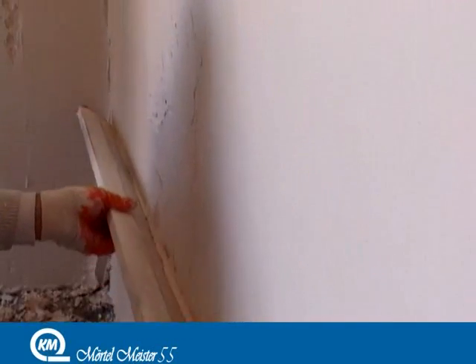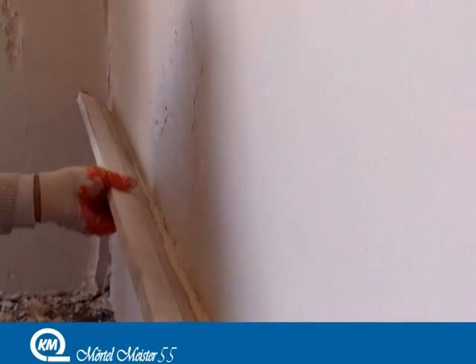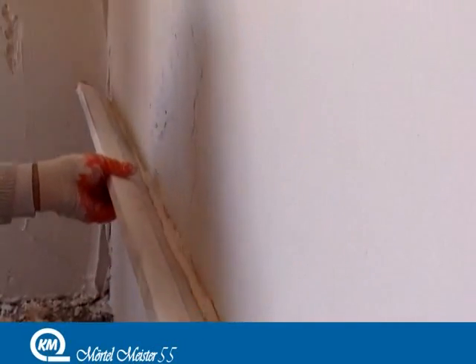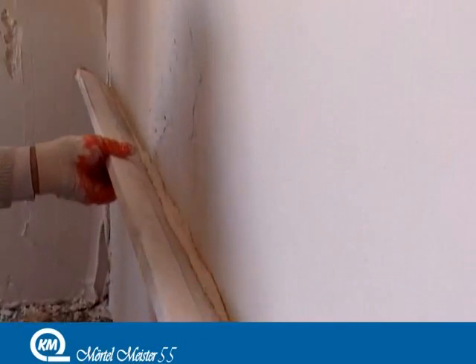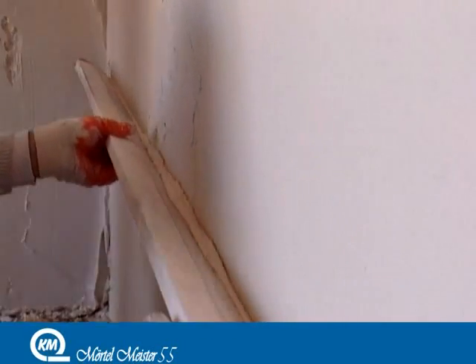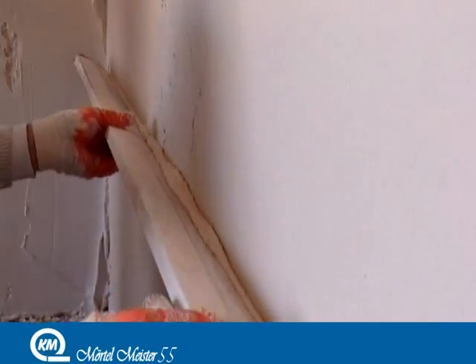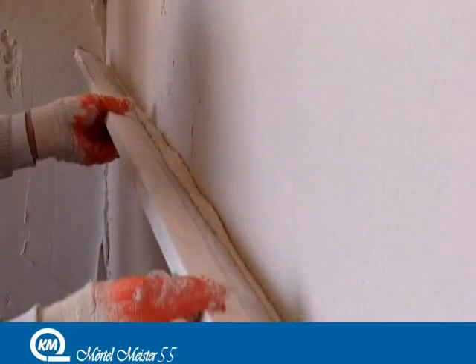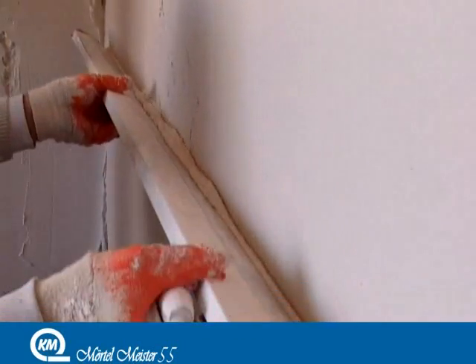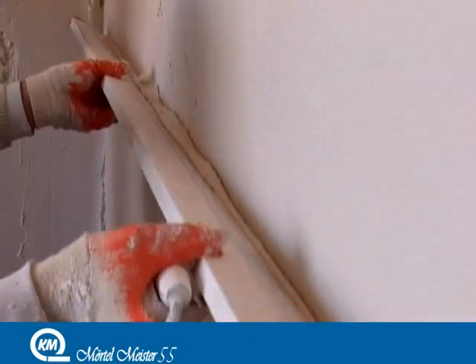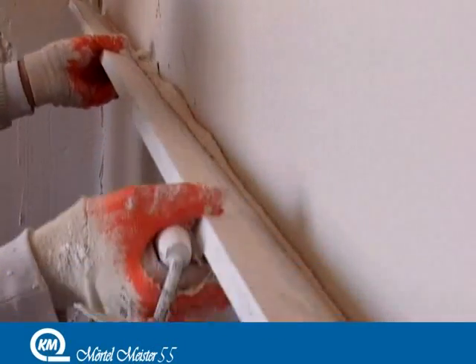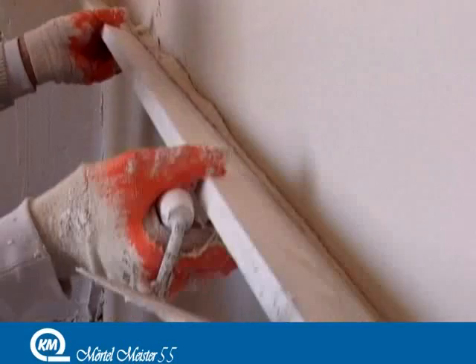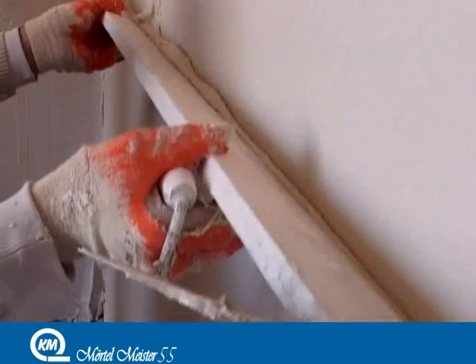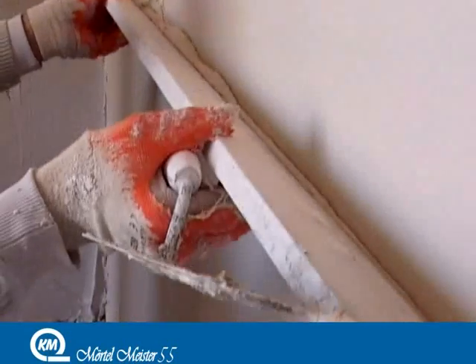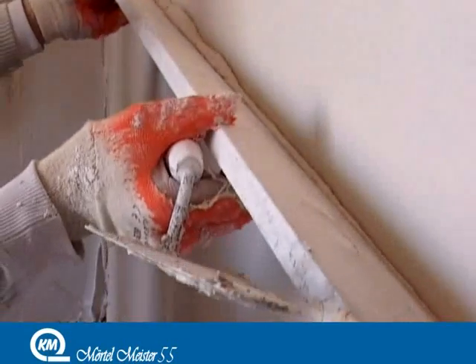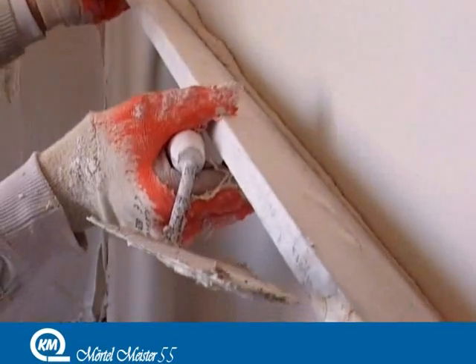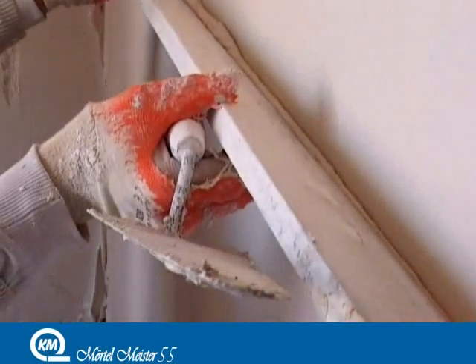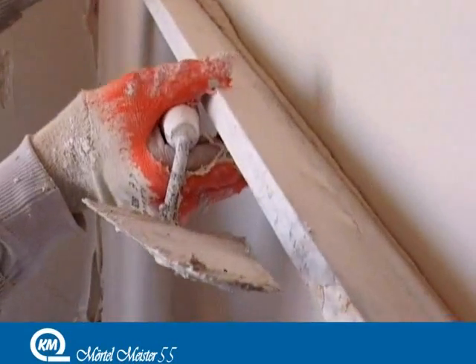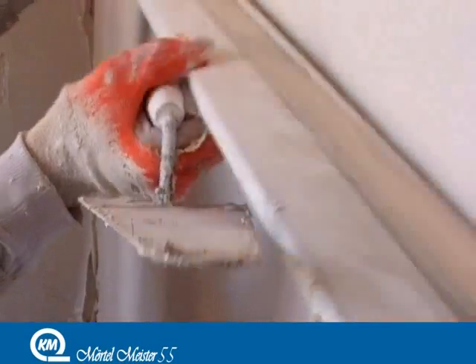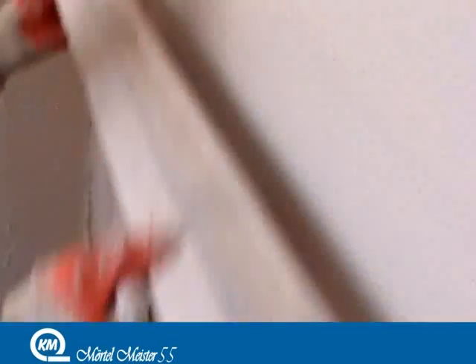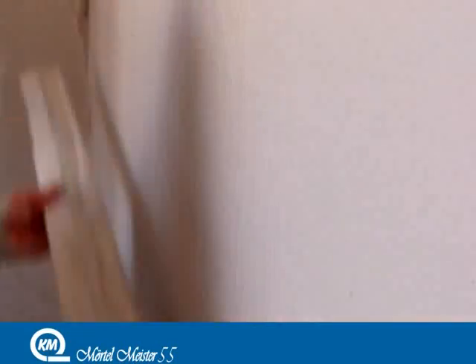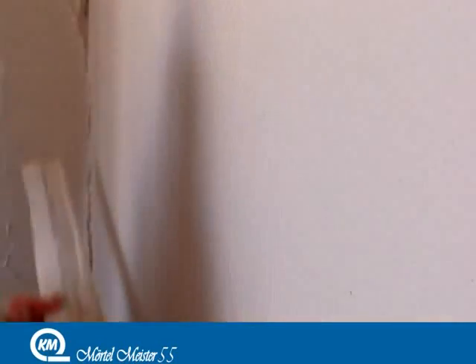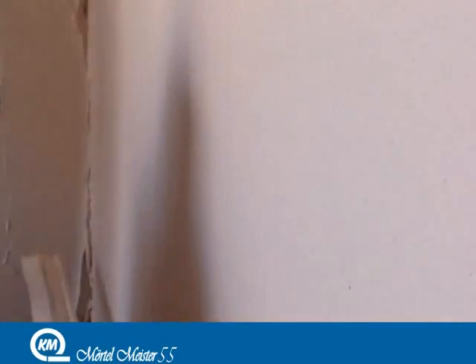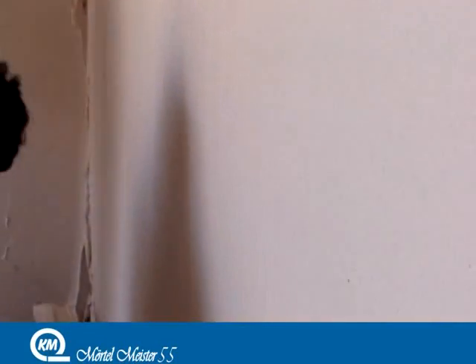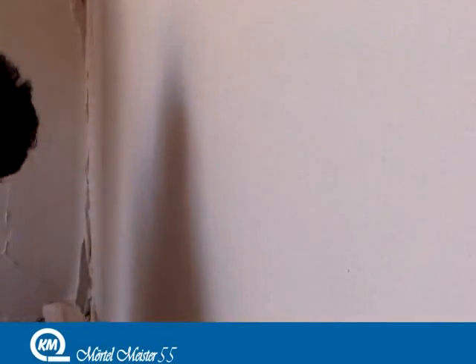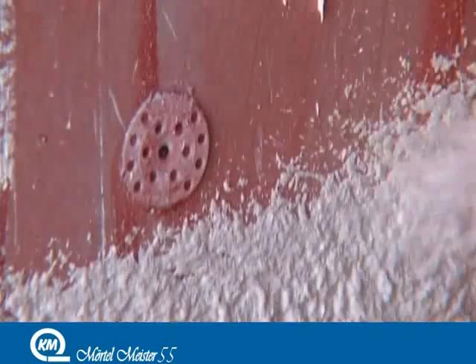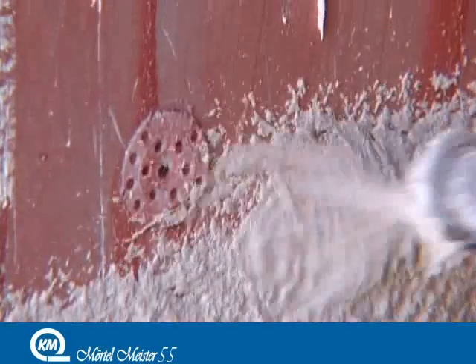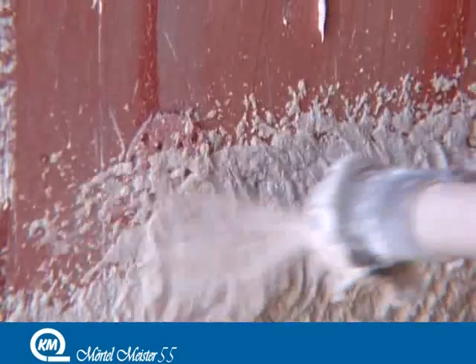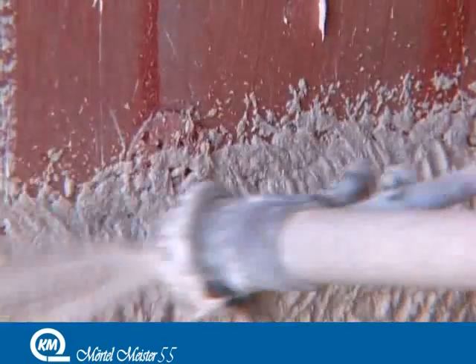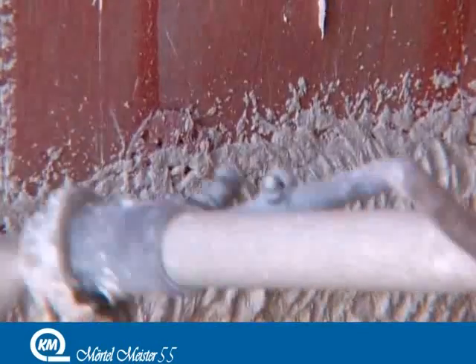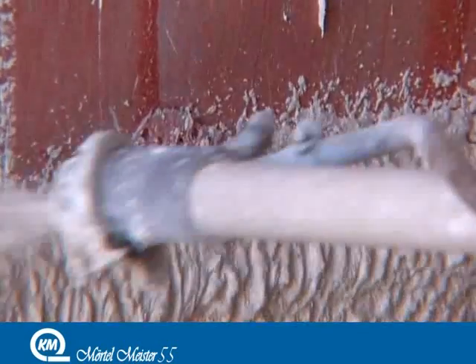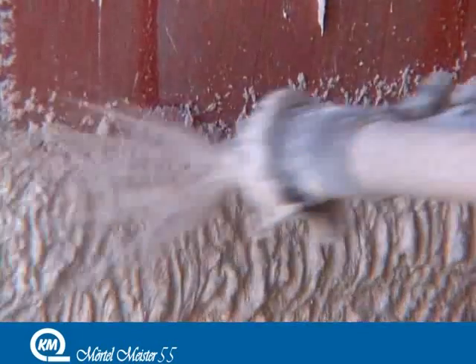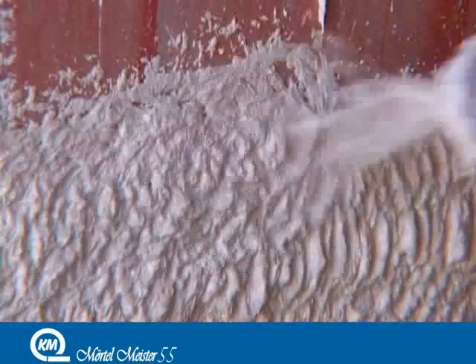Plaster works that are done with Merton Meister 55 provide ease of use and high quality.